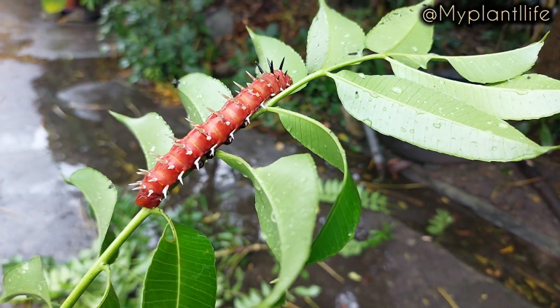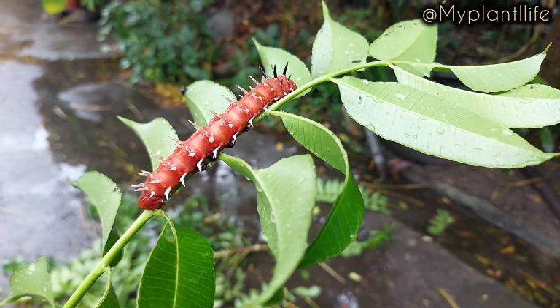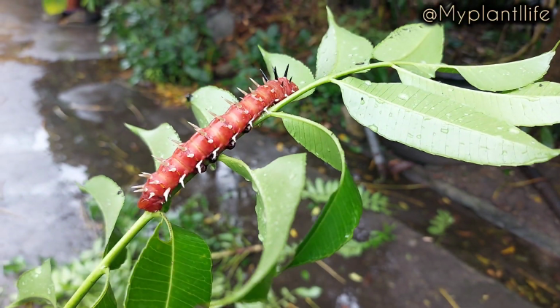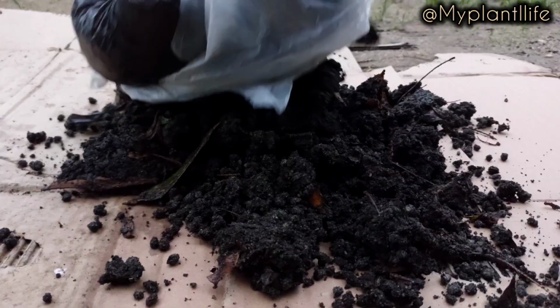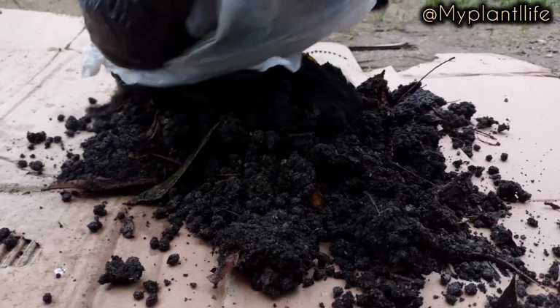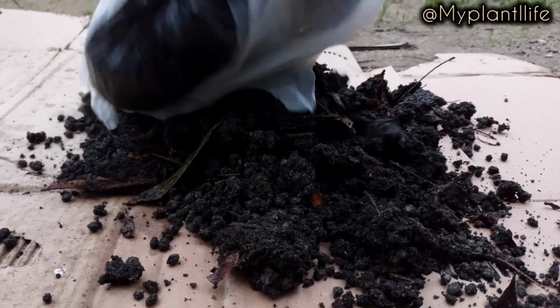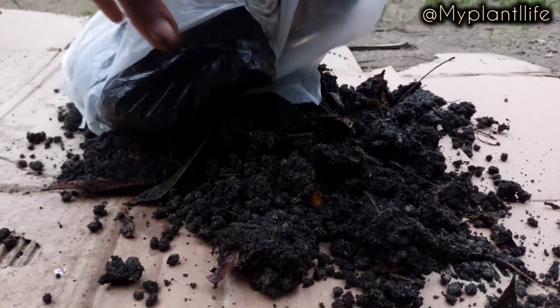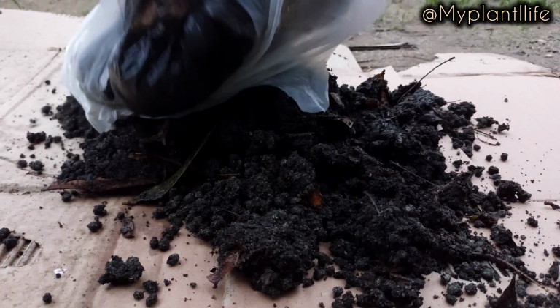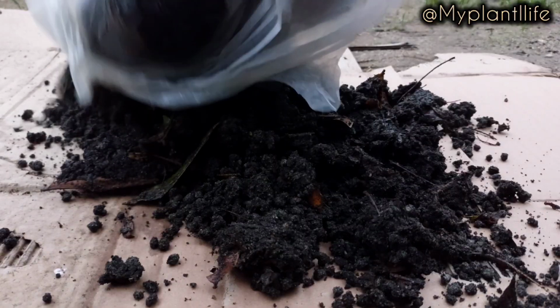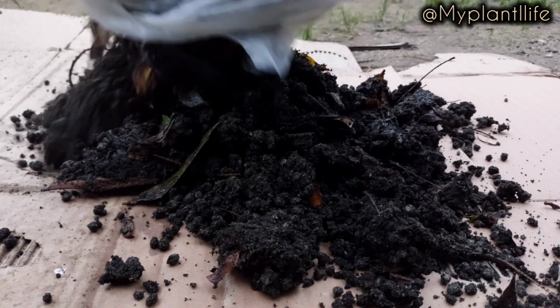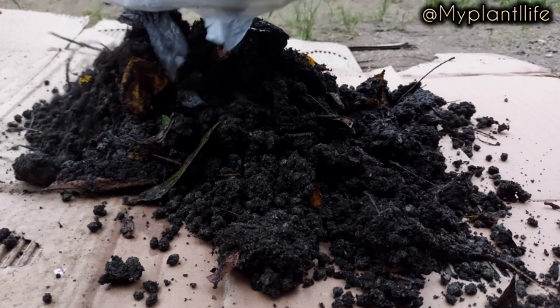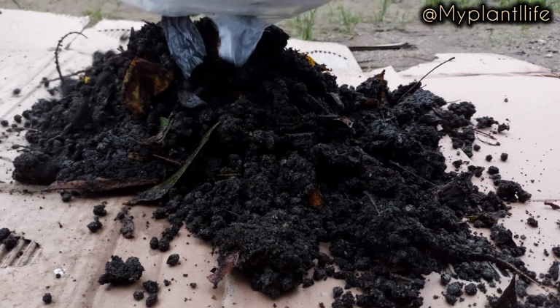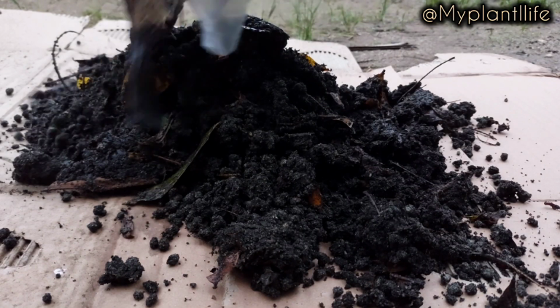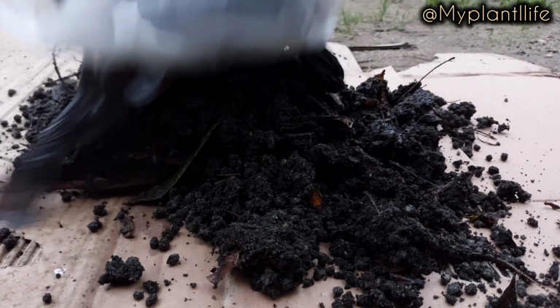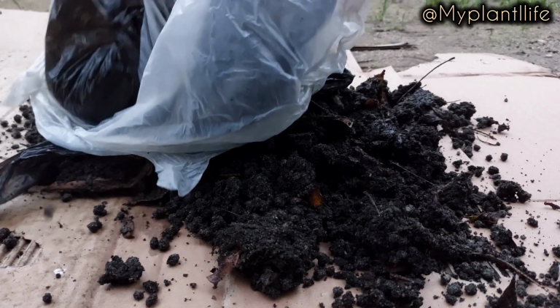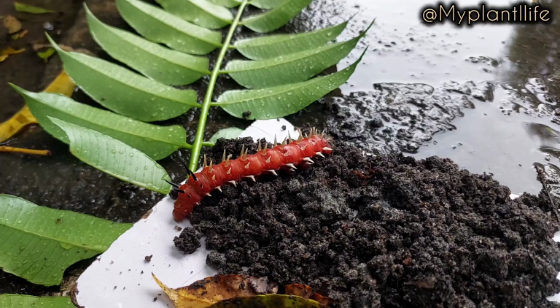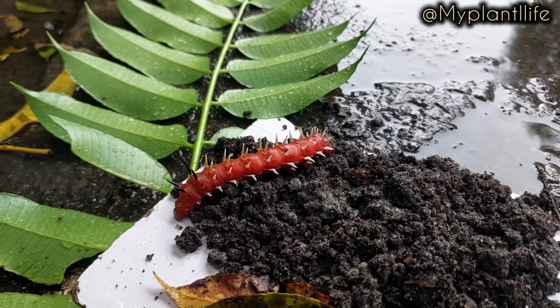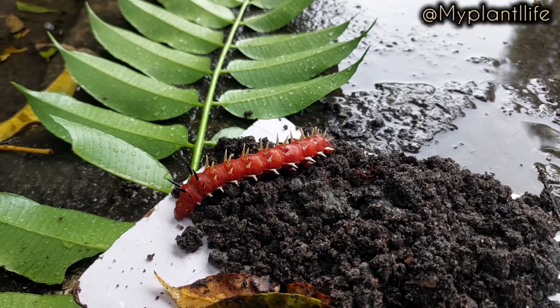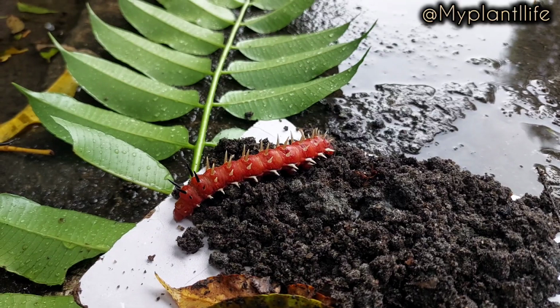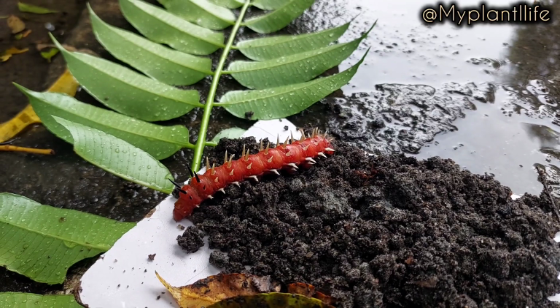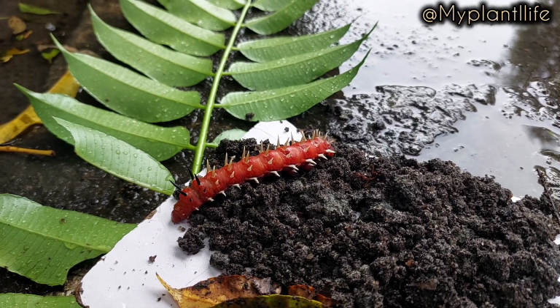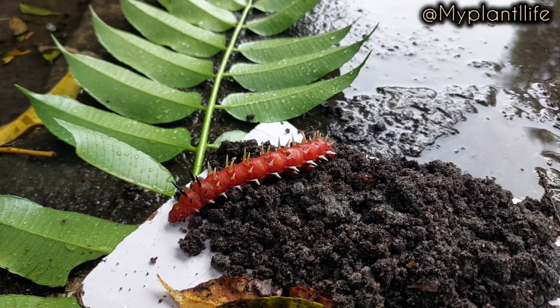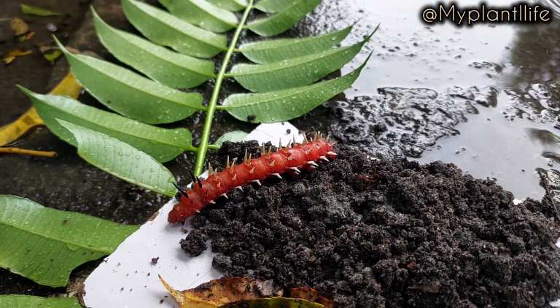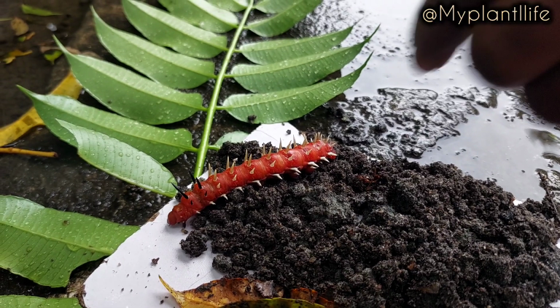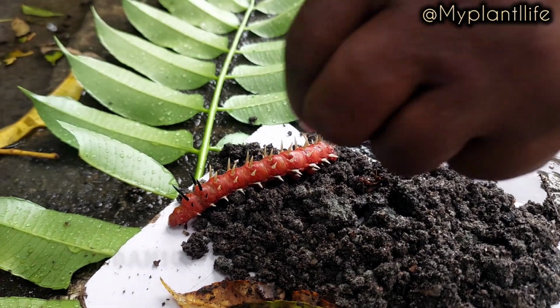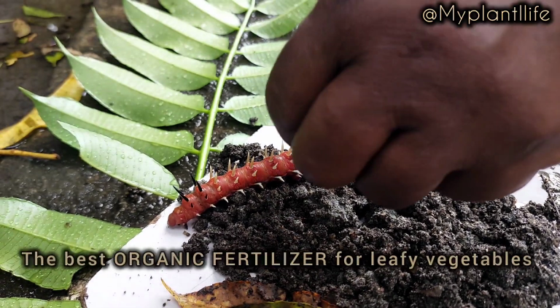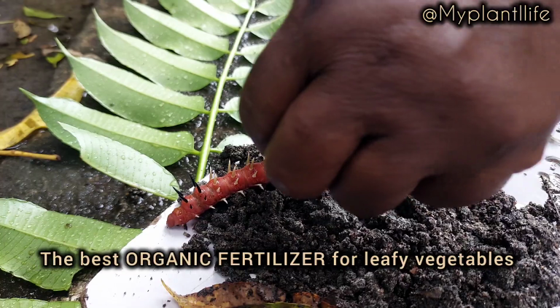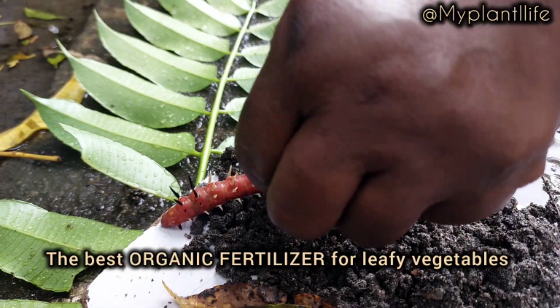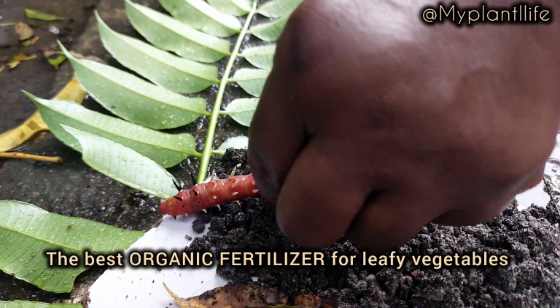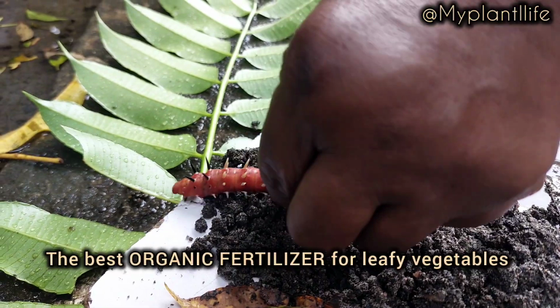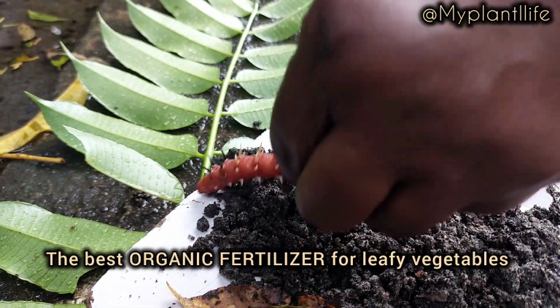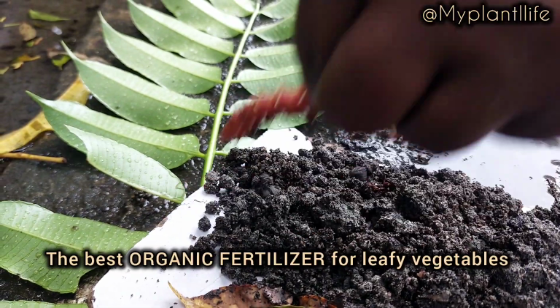This could easily be the best fertilizer for your leafy vegetables.